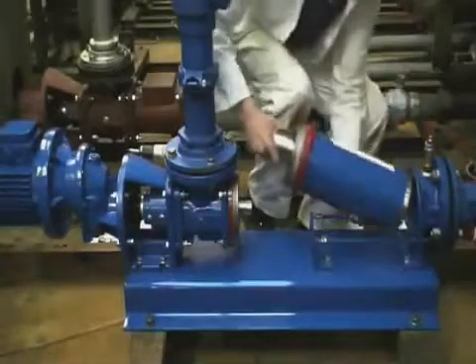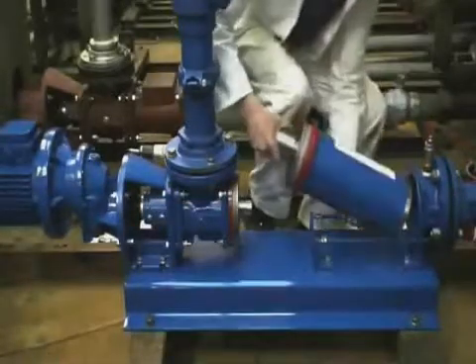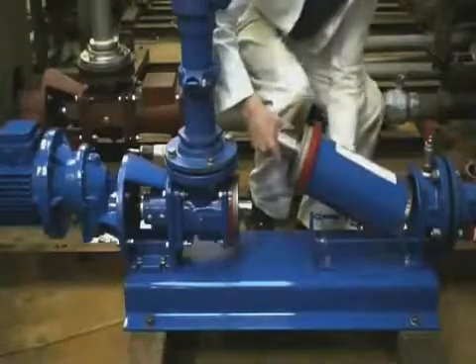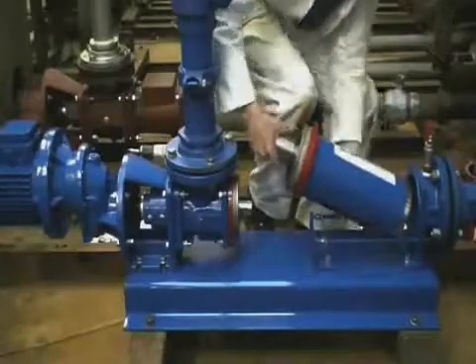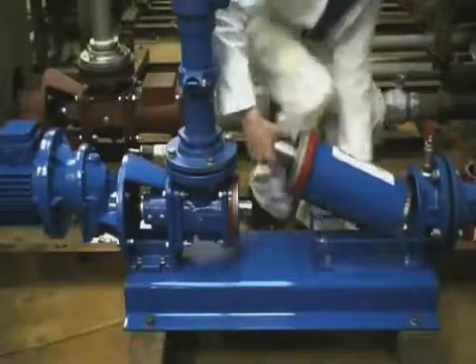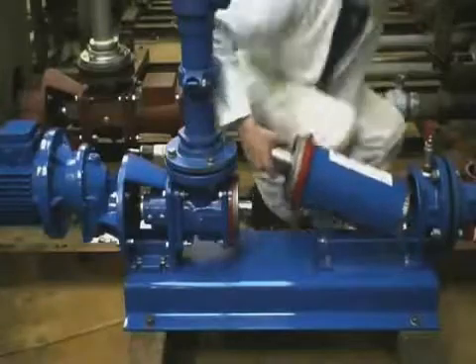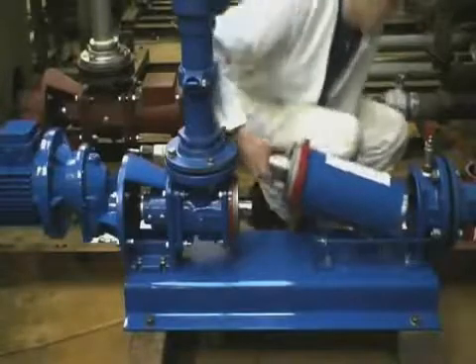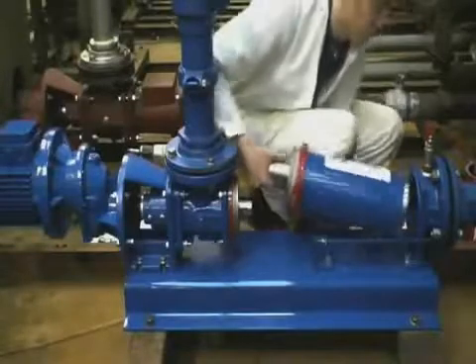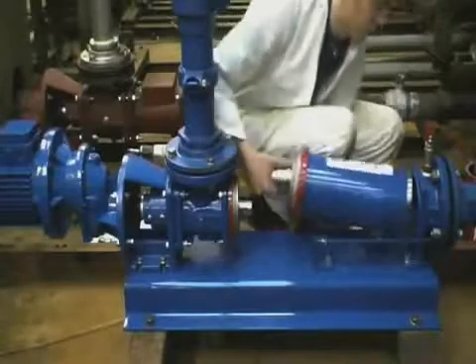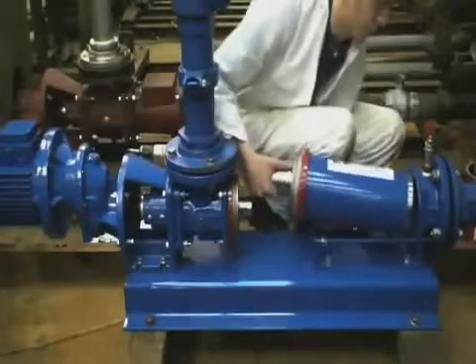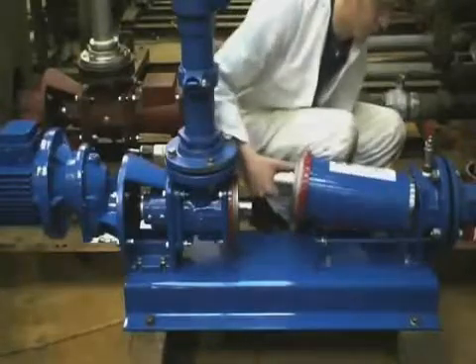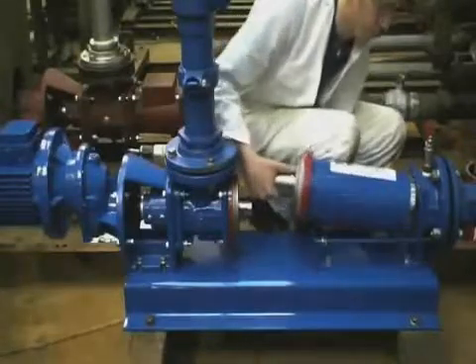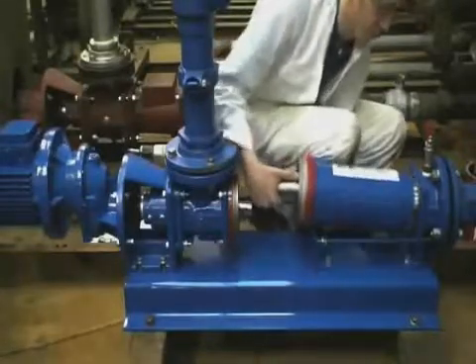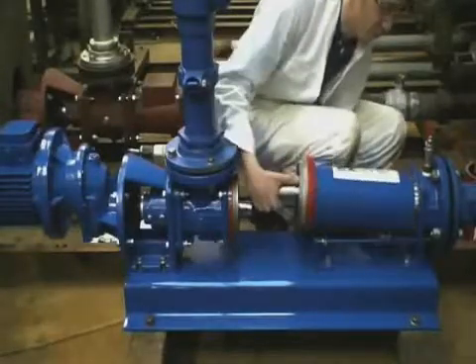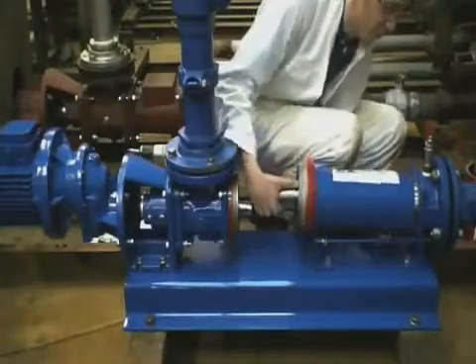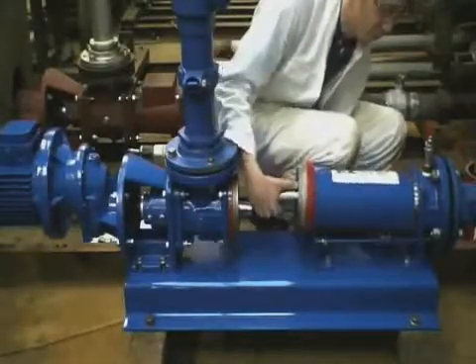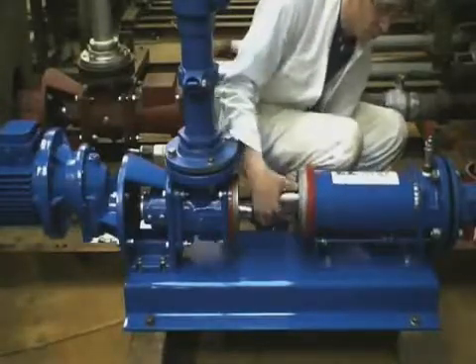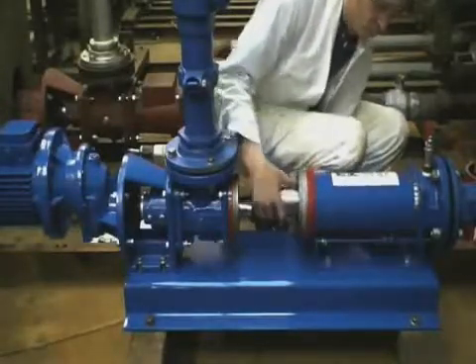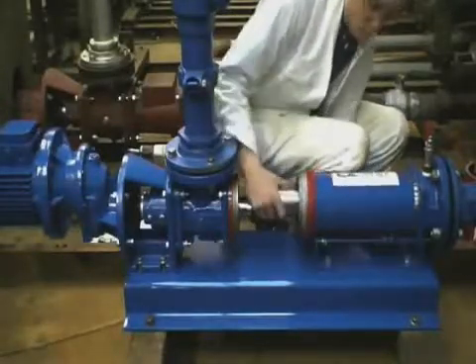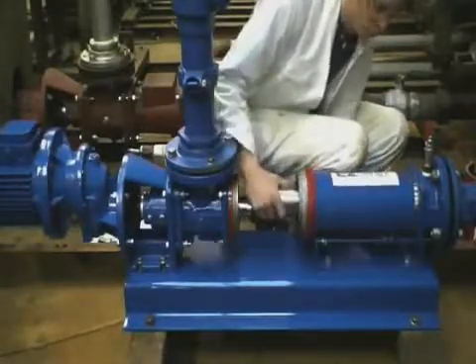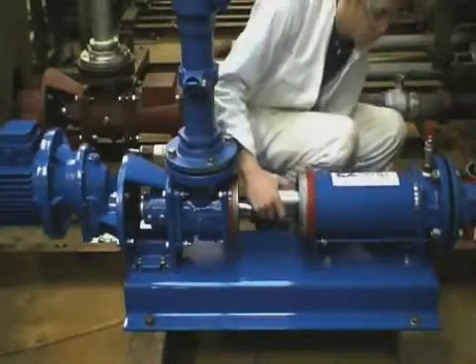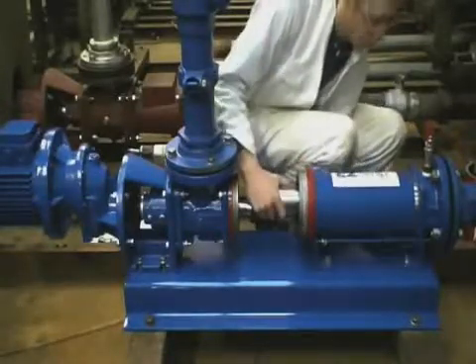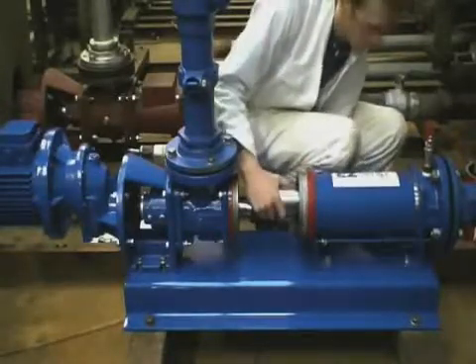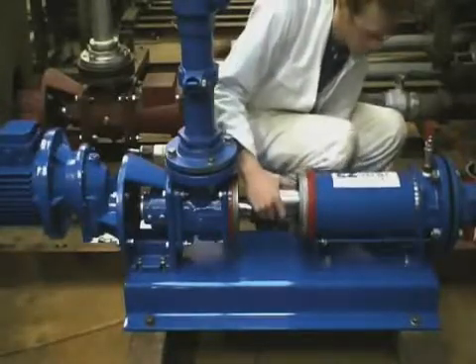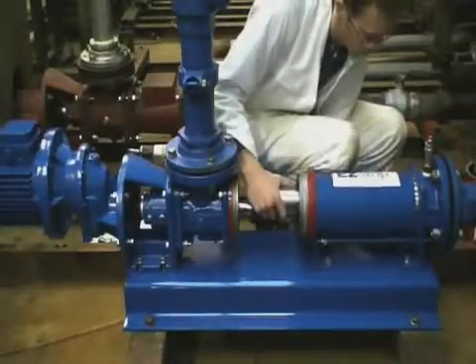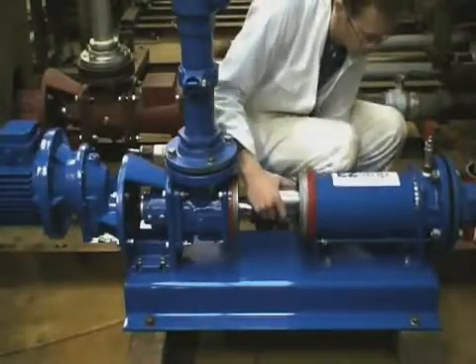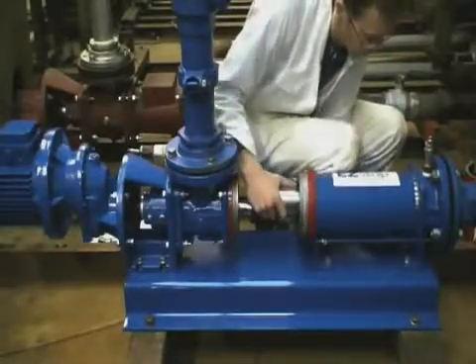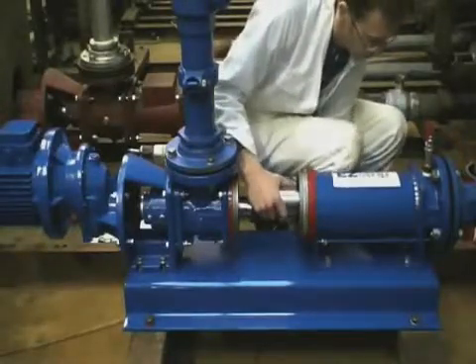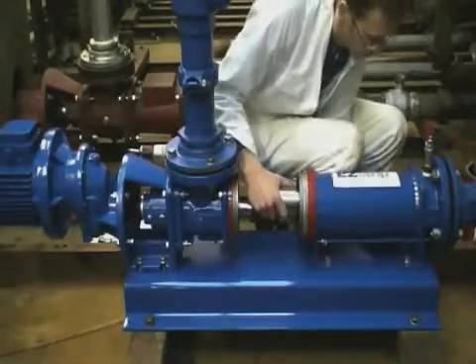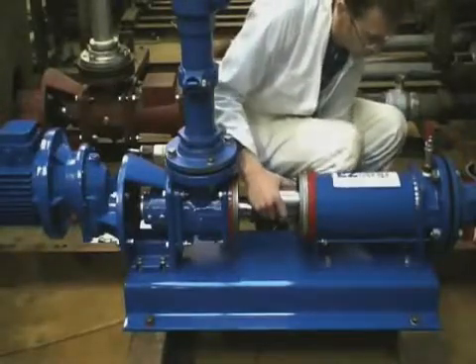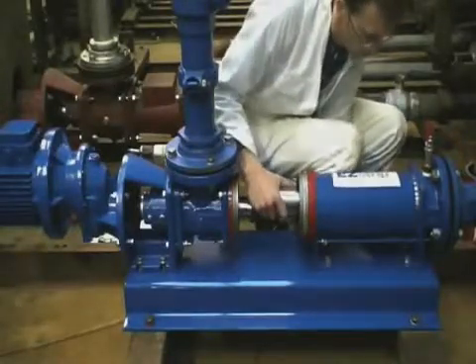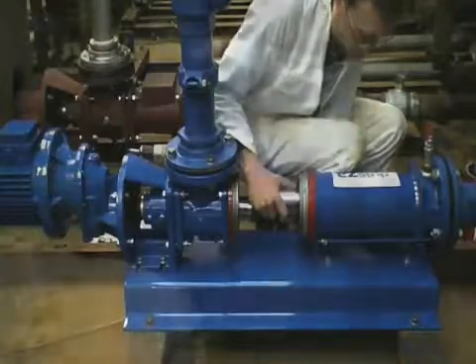The stator is replaced as simply as it was removed, together with the four tie rods and eight bolts.